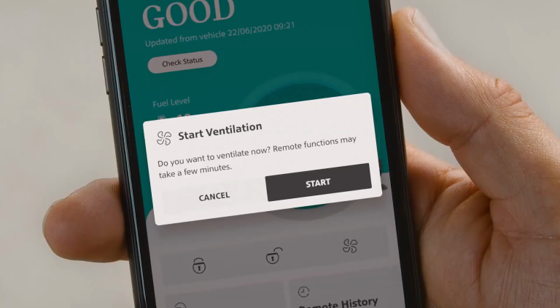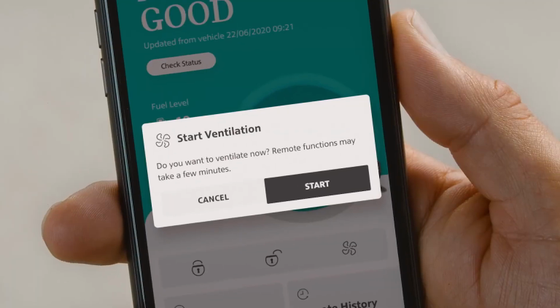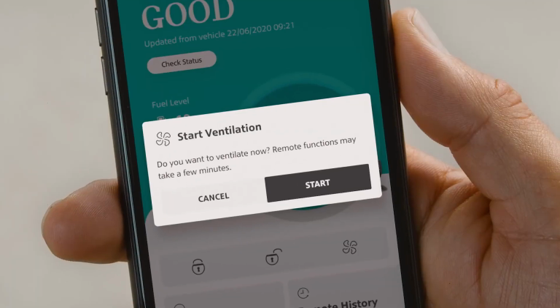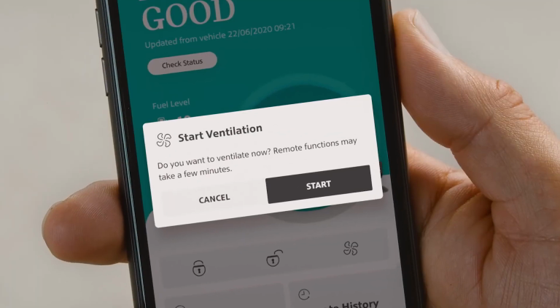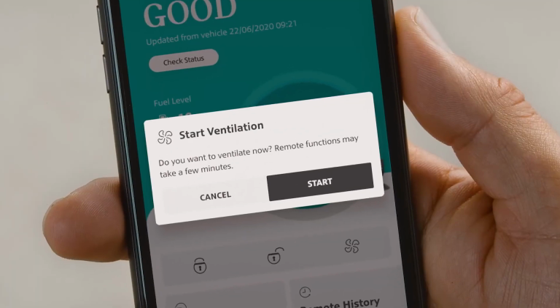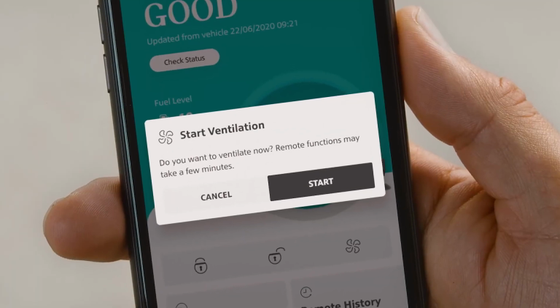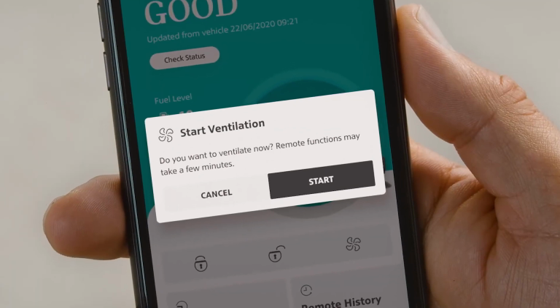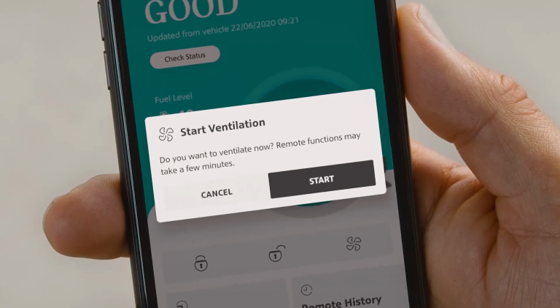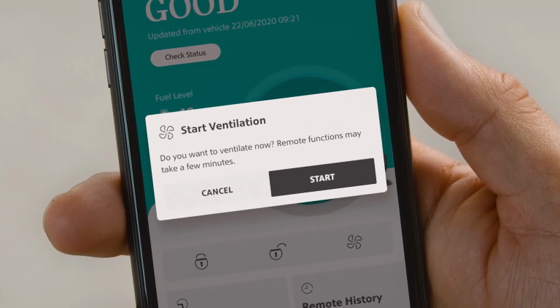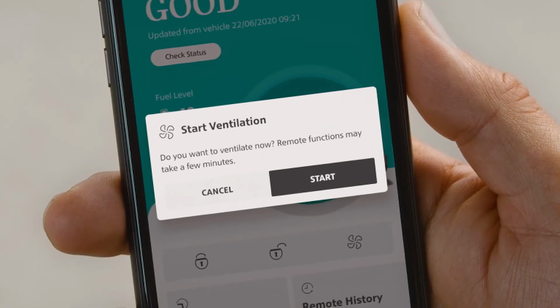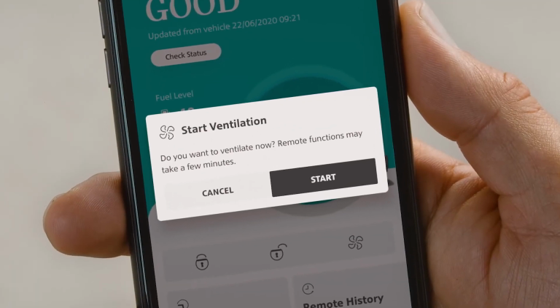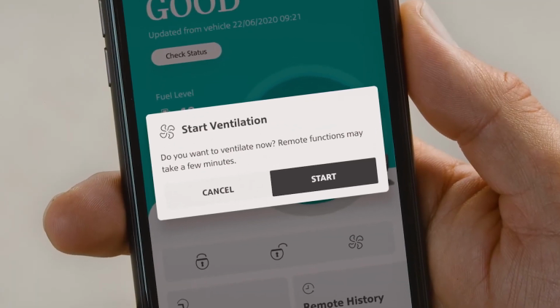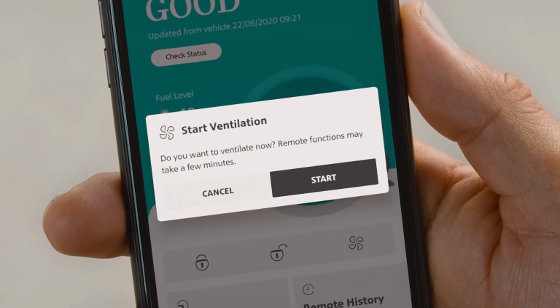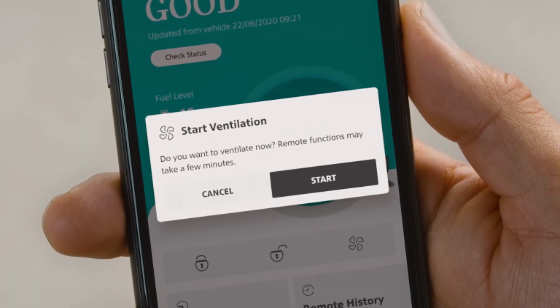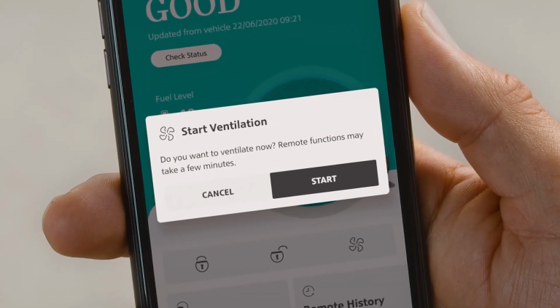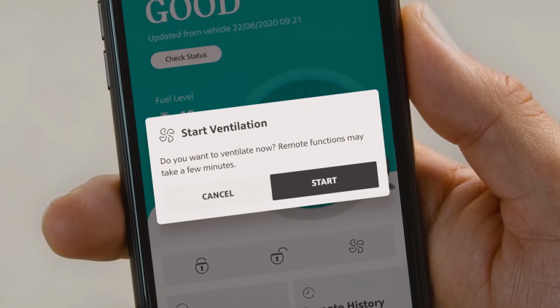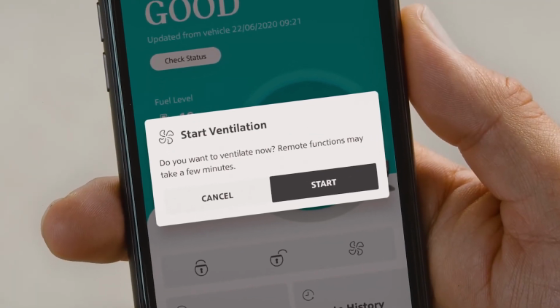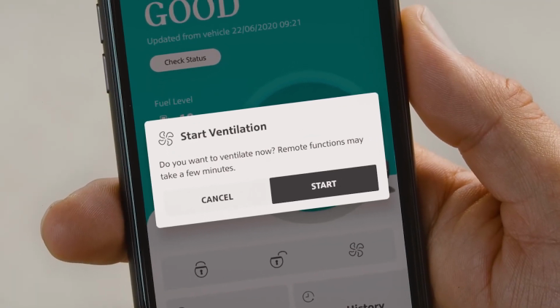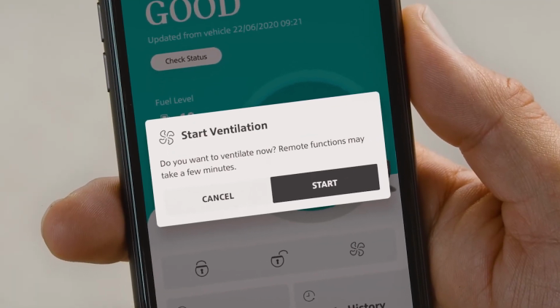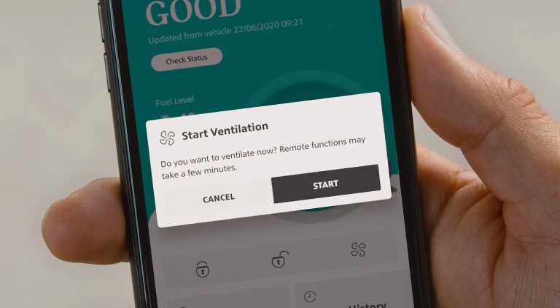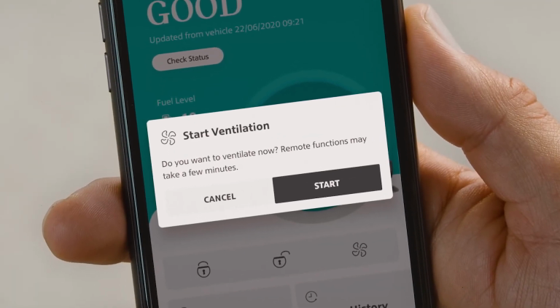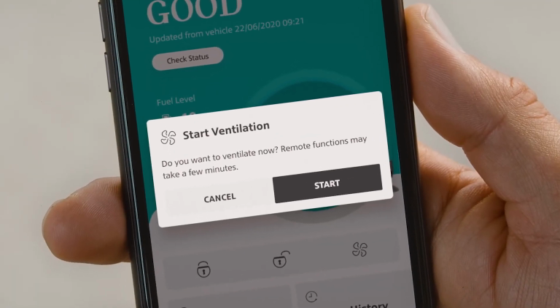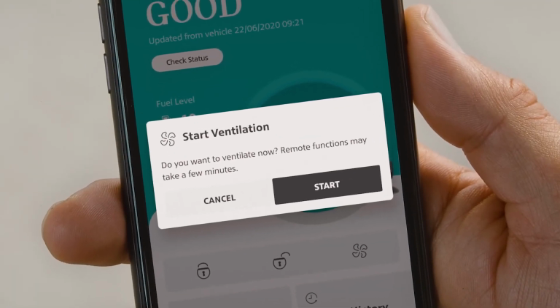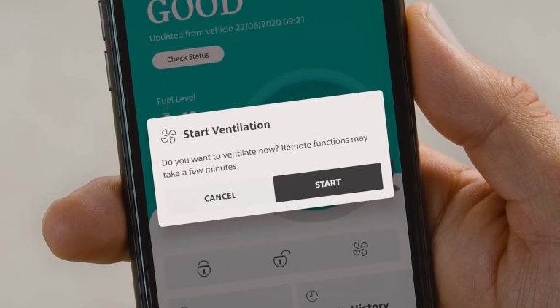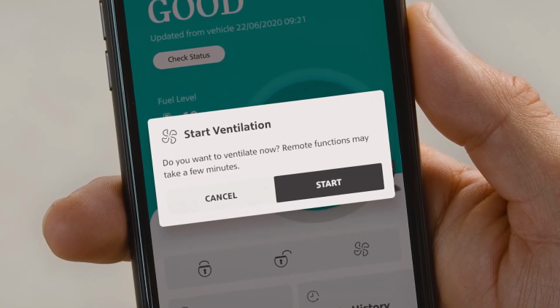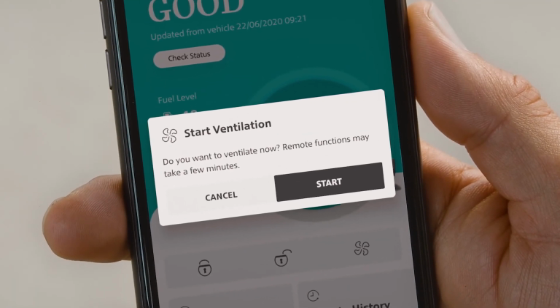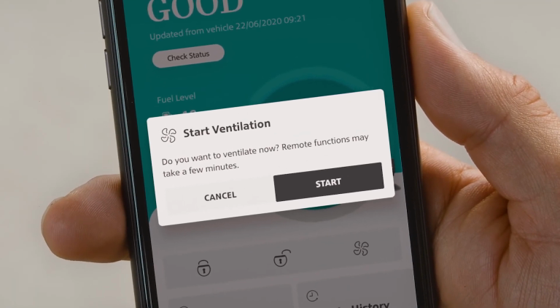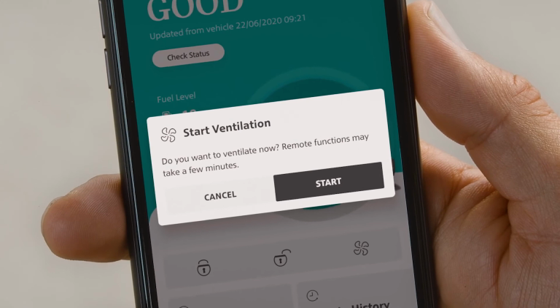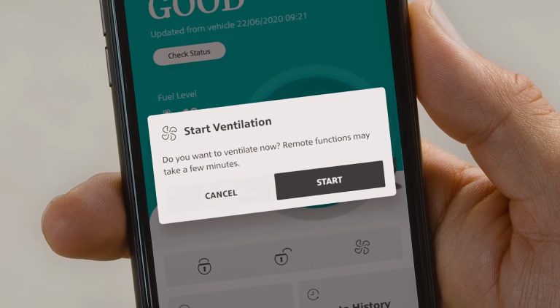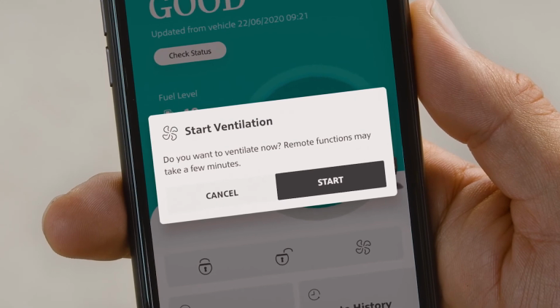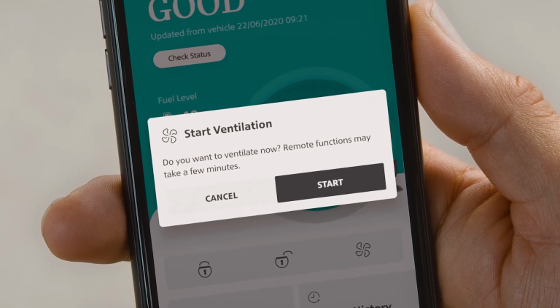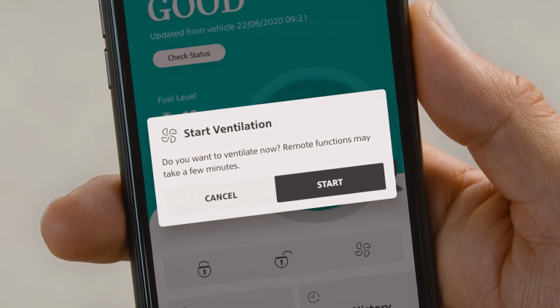And by the way, with remote ventilation there's a similar function that works with combustion engine vehicles too.